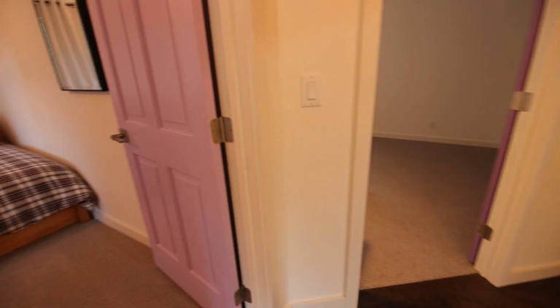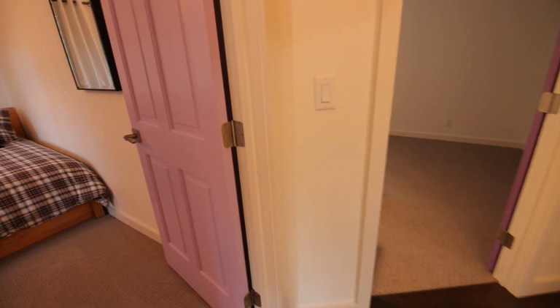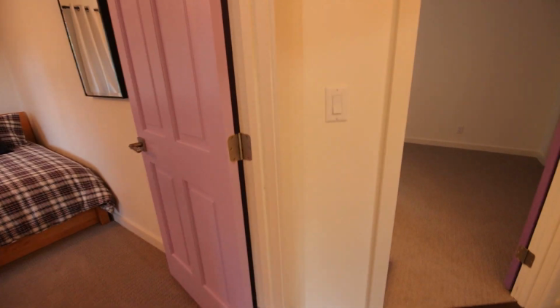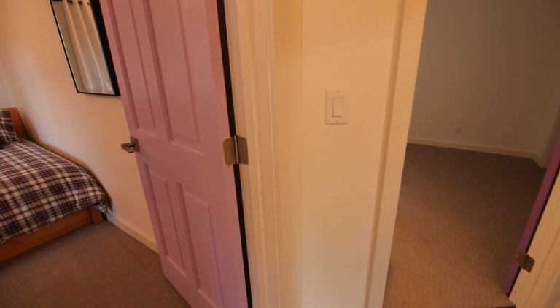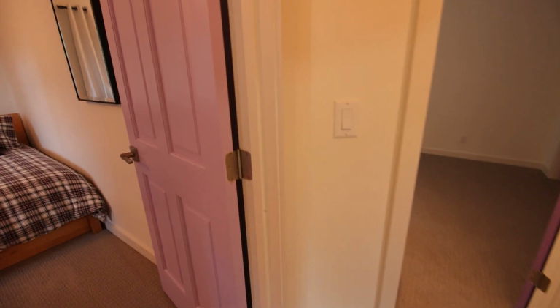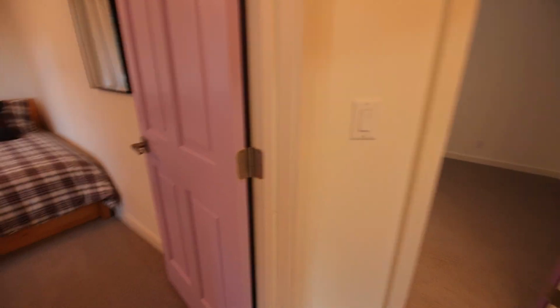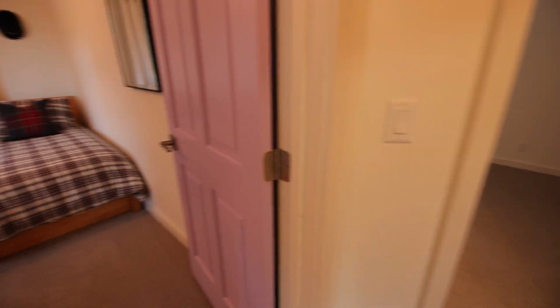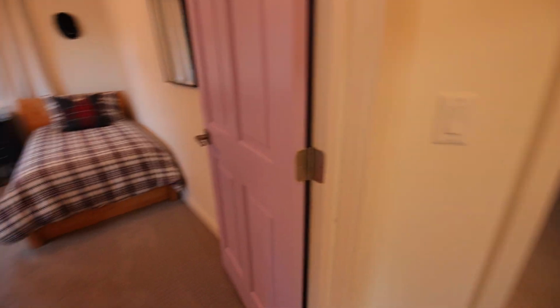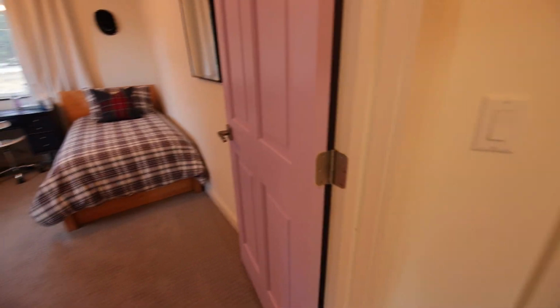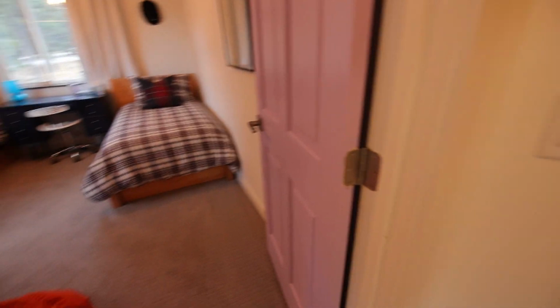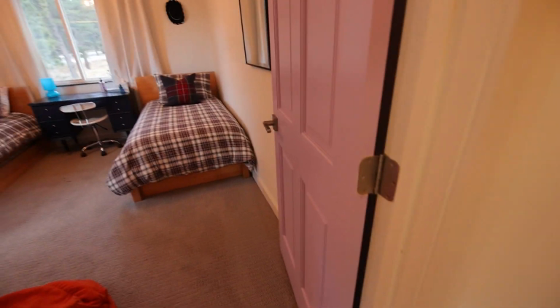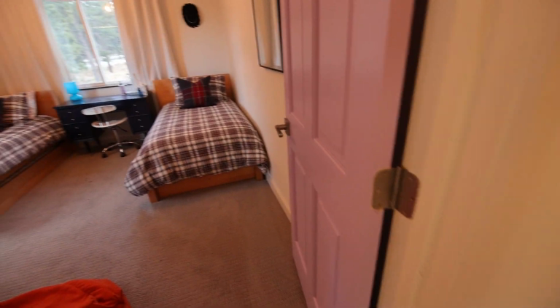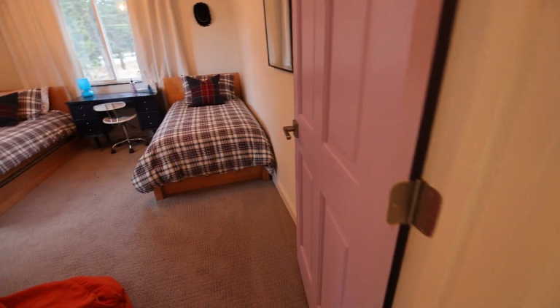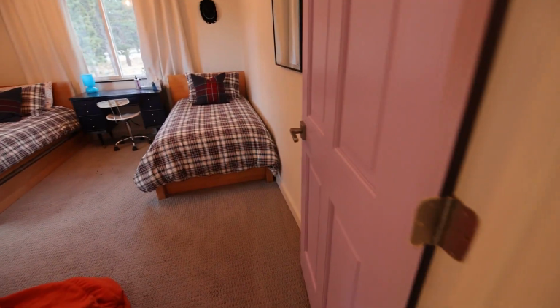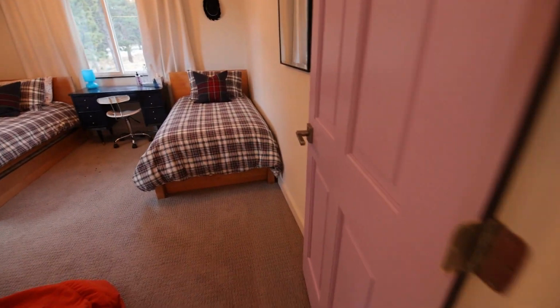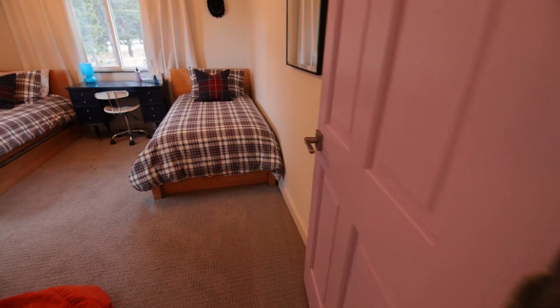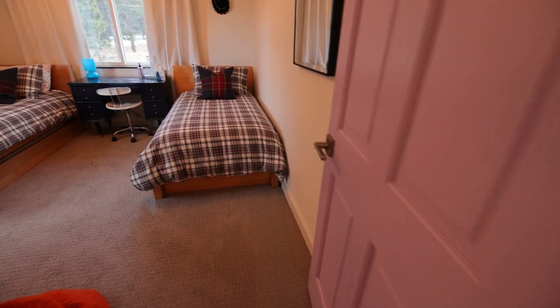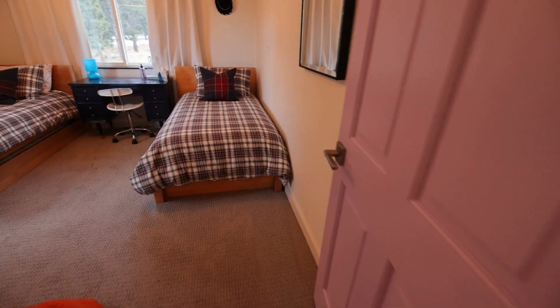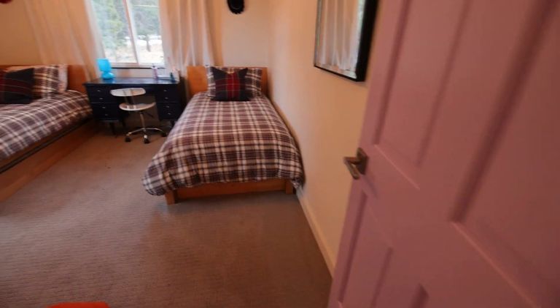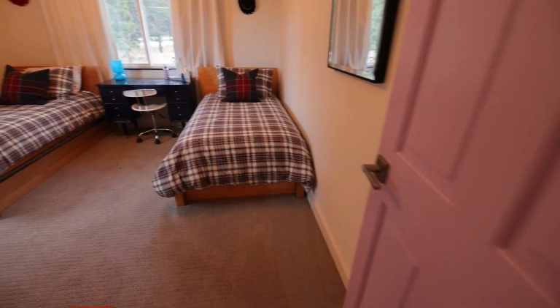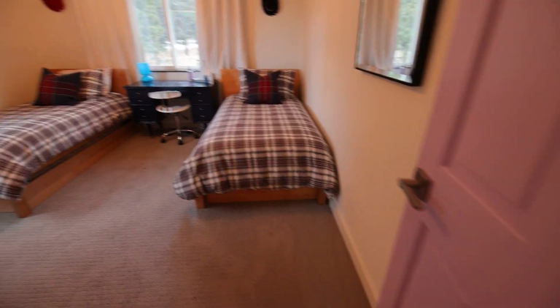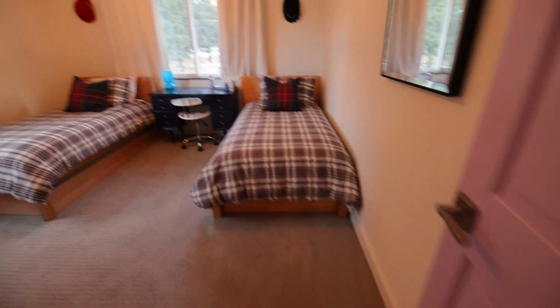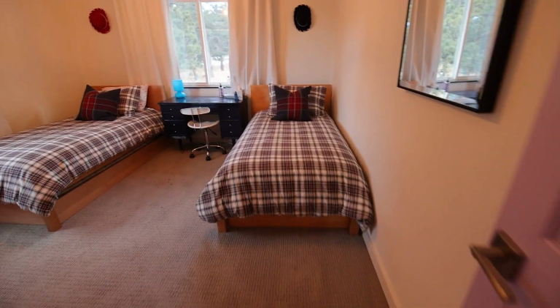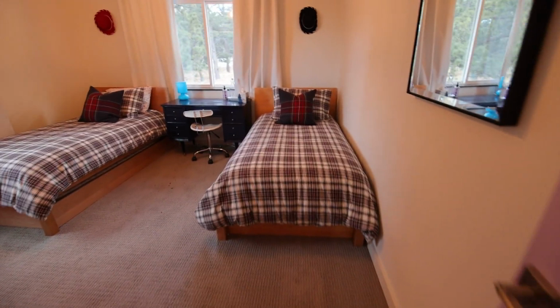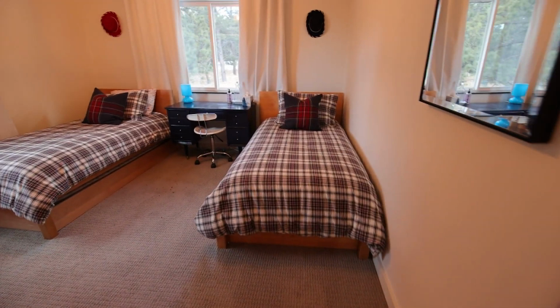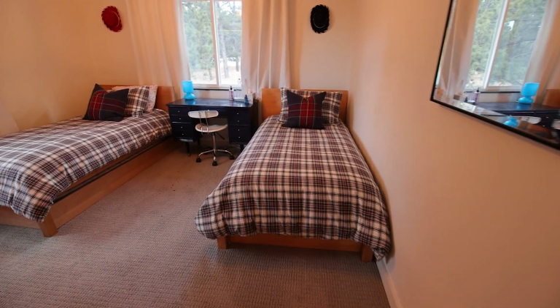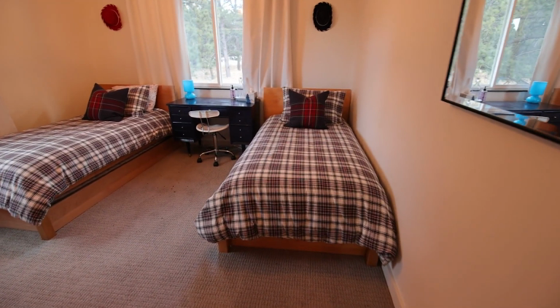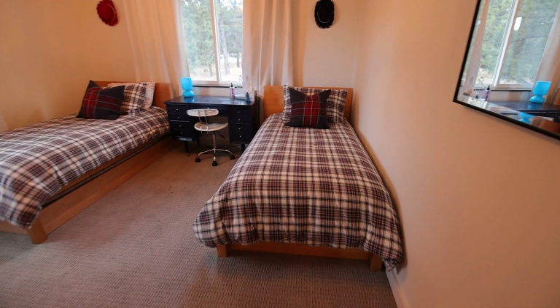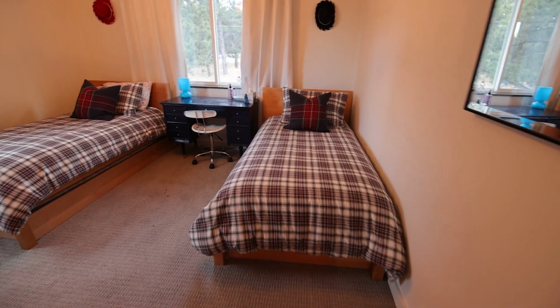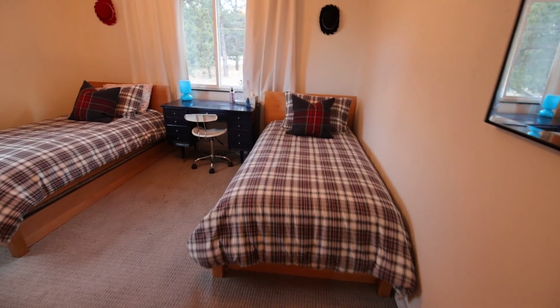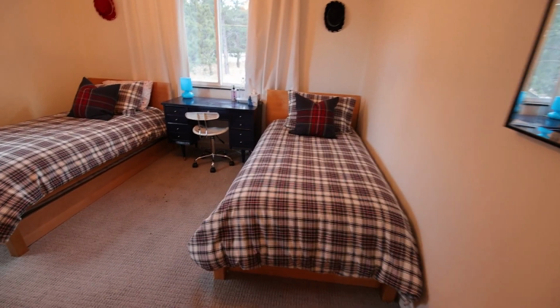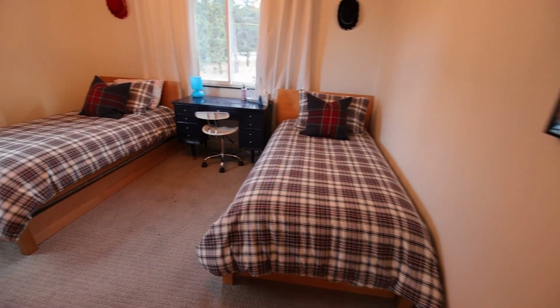I love the purple doors up here. This room has two twin beds.